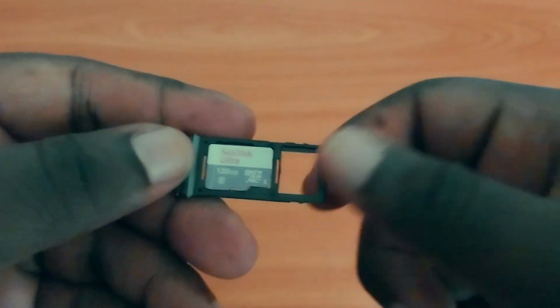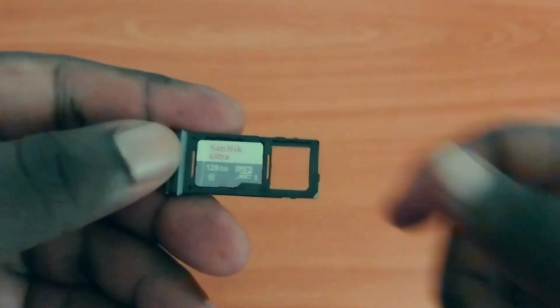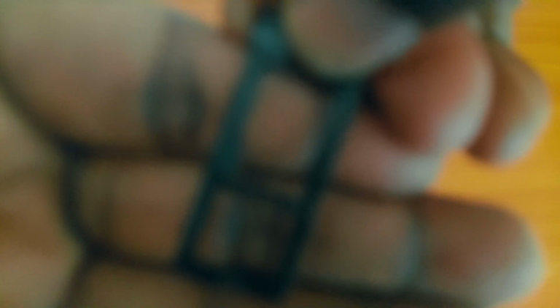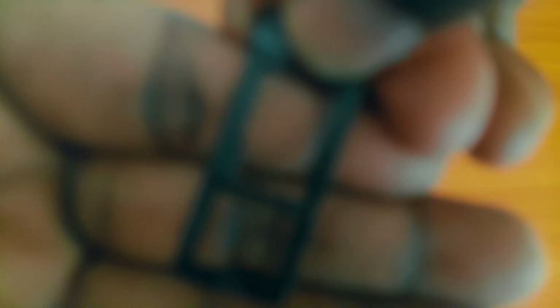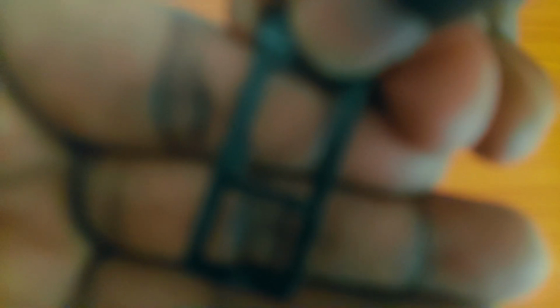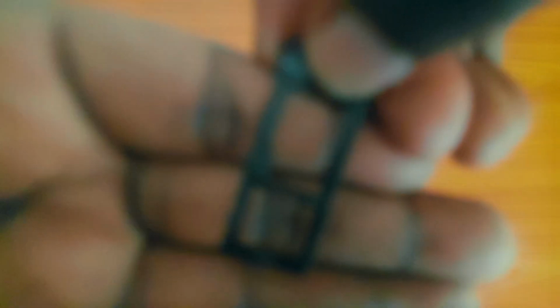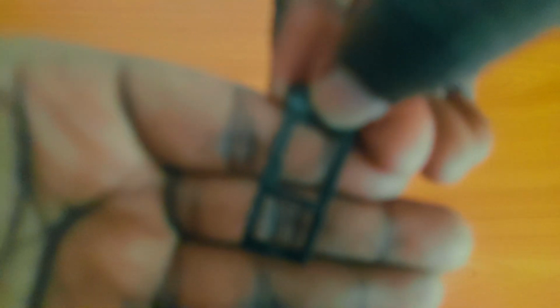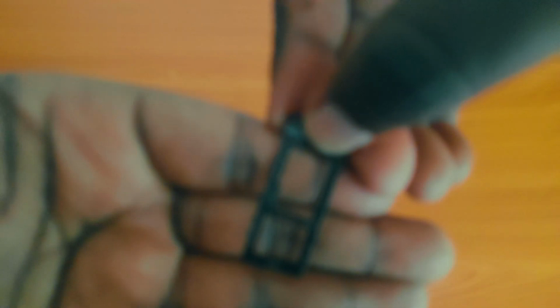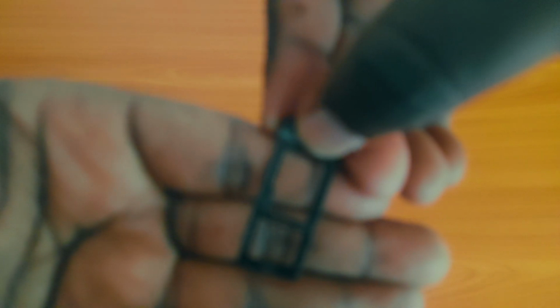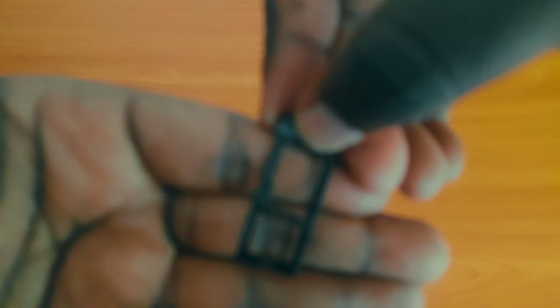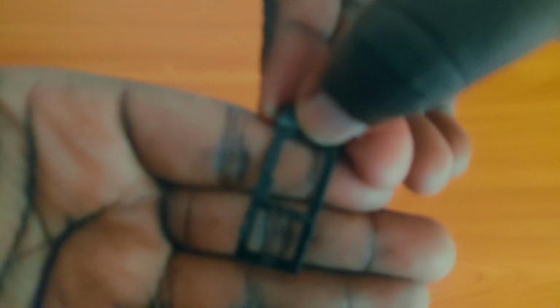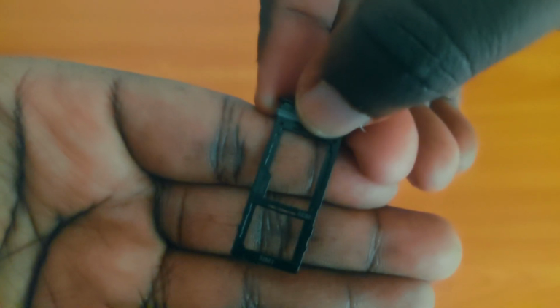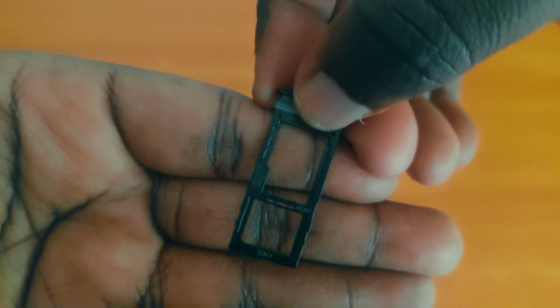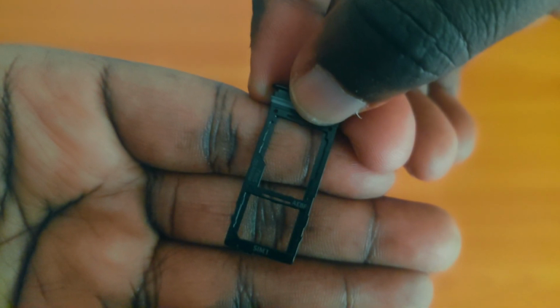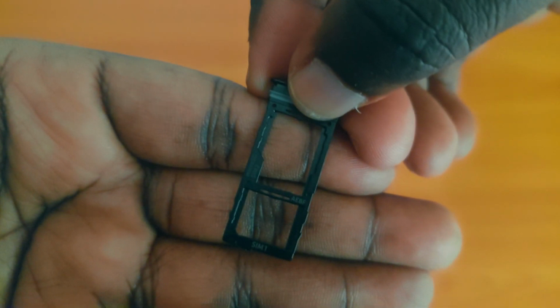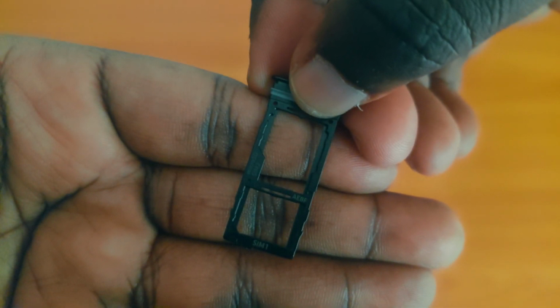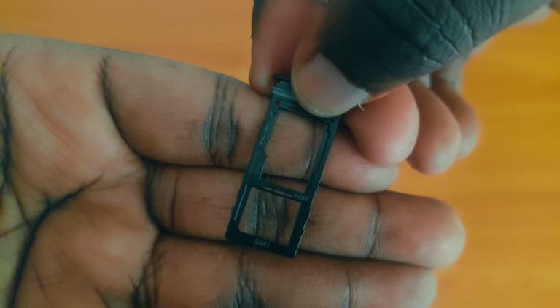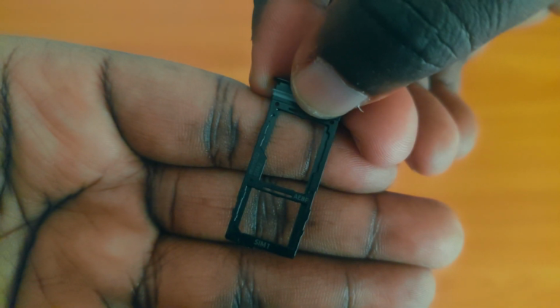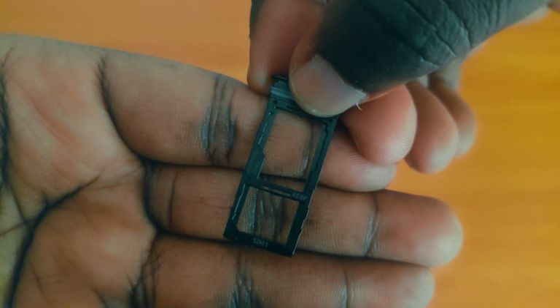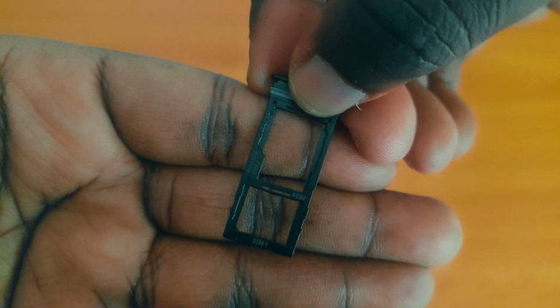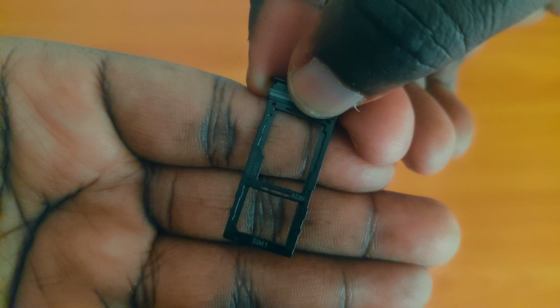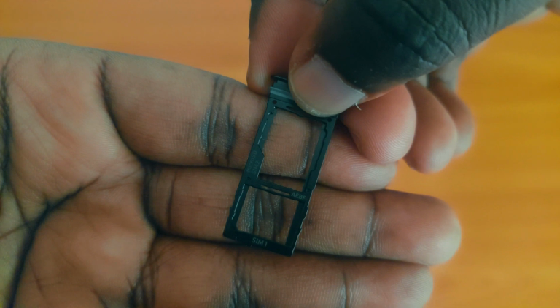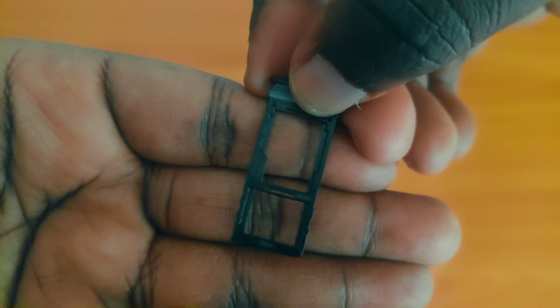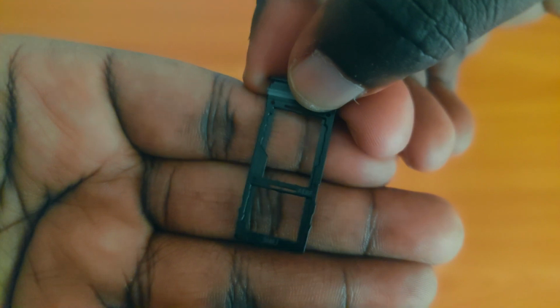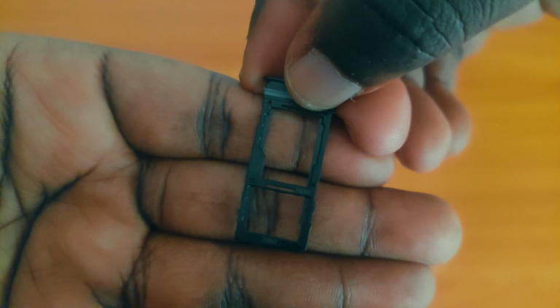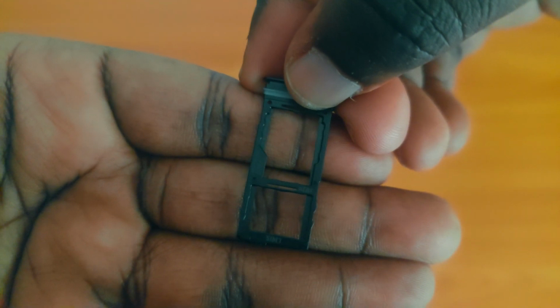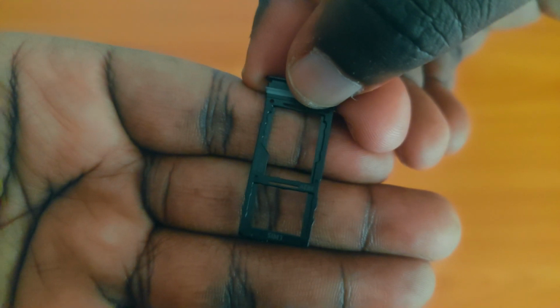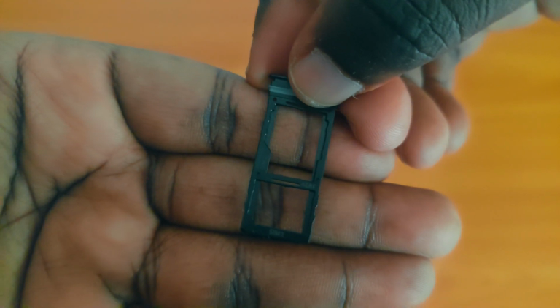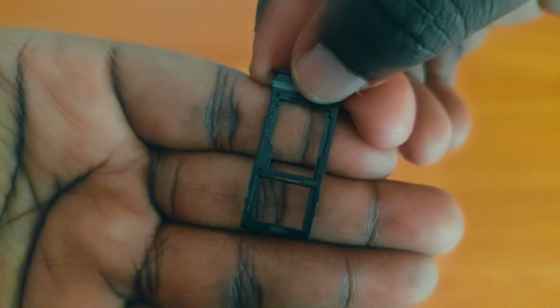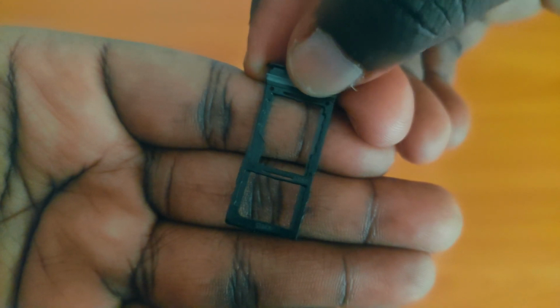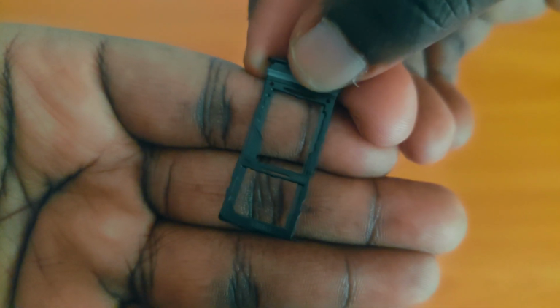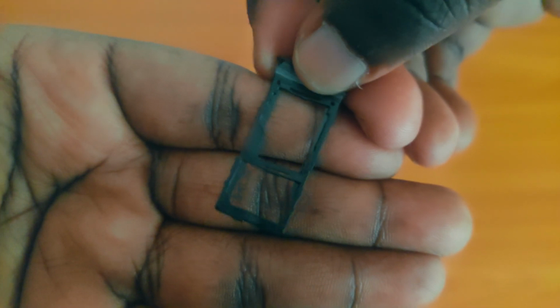This, ladies and gentlemen, is called a hybrid SIM slot. I had to look it up.